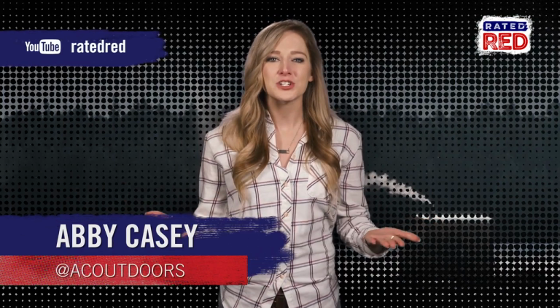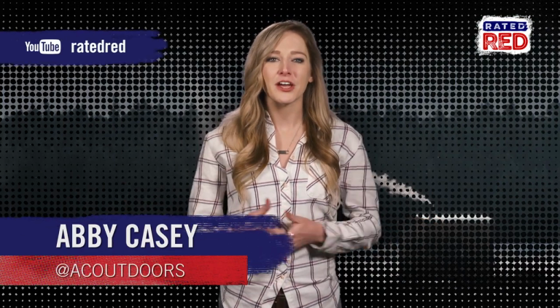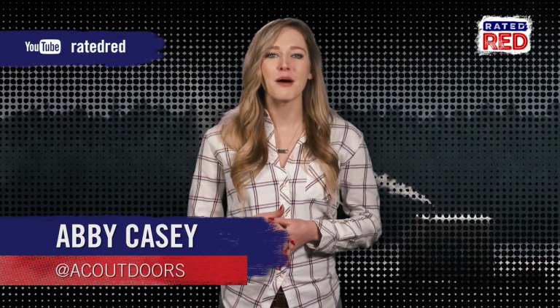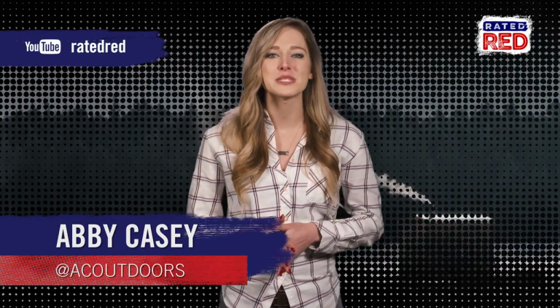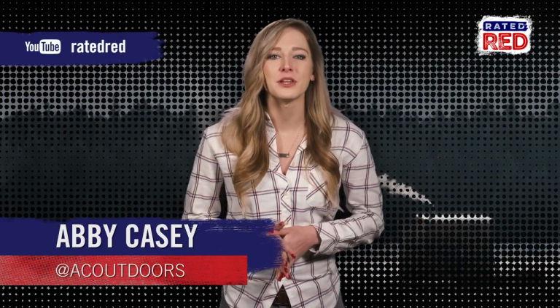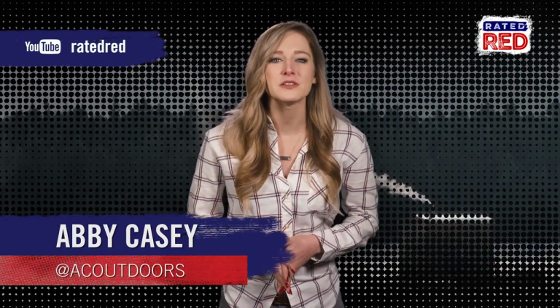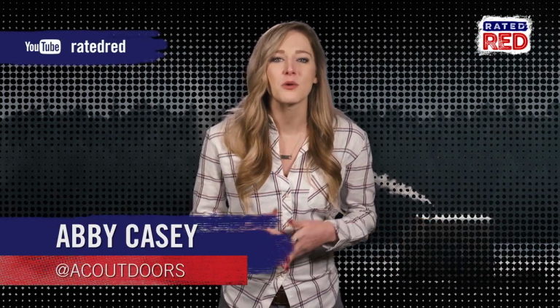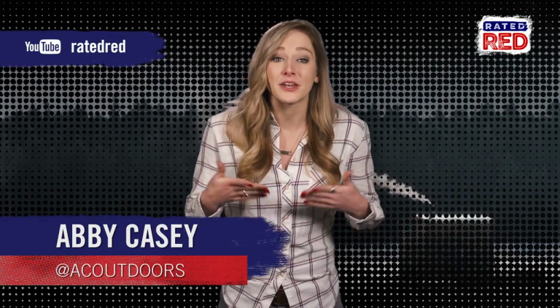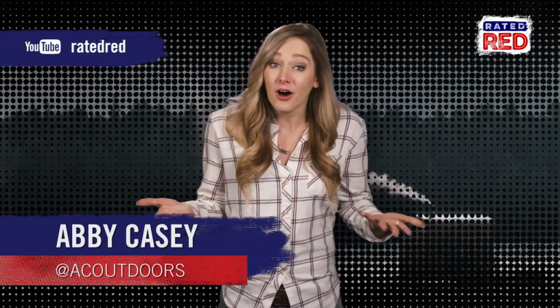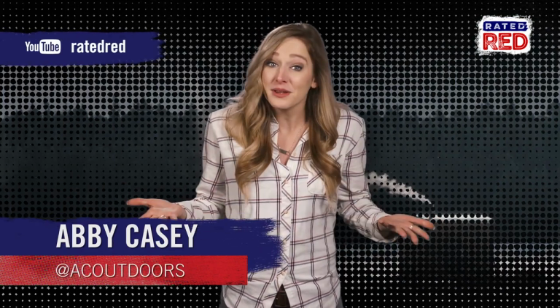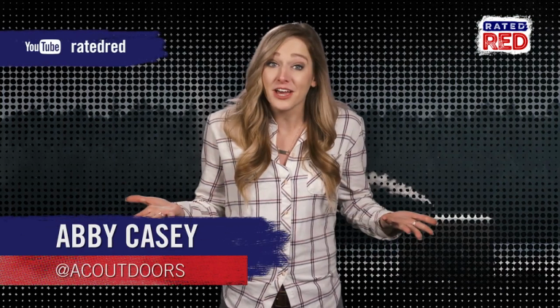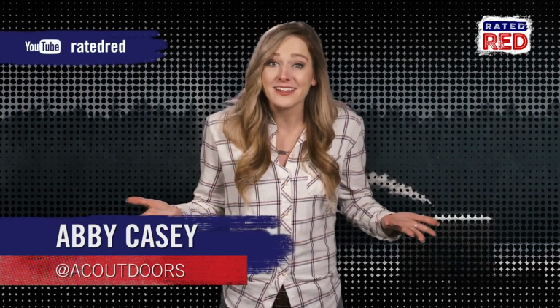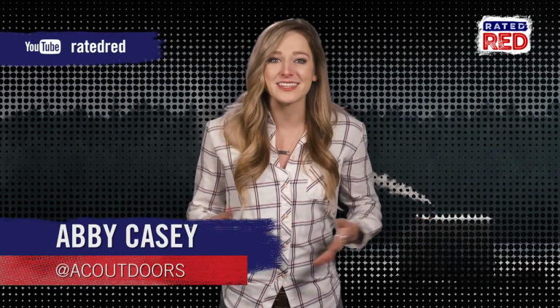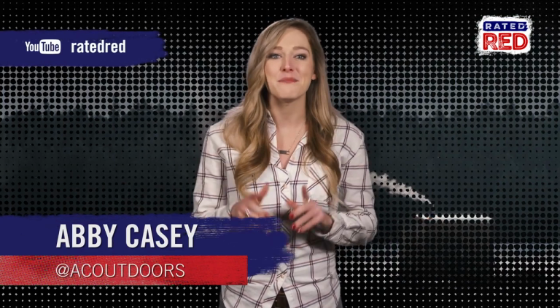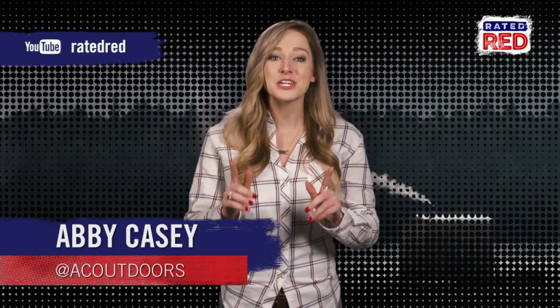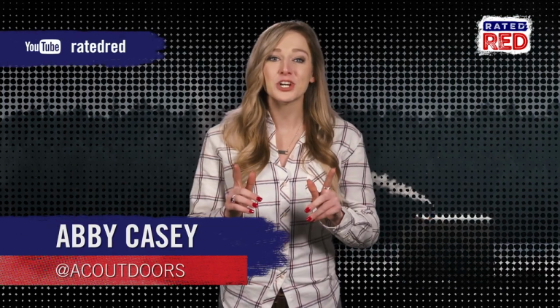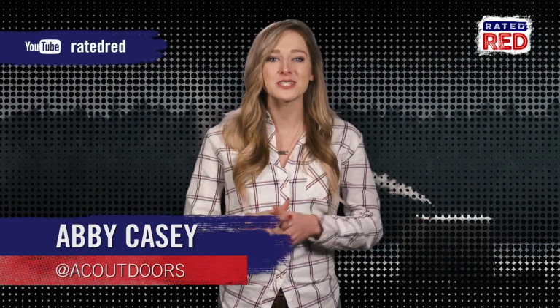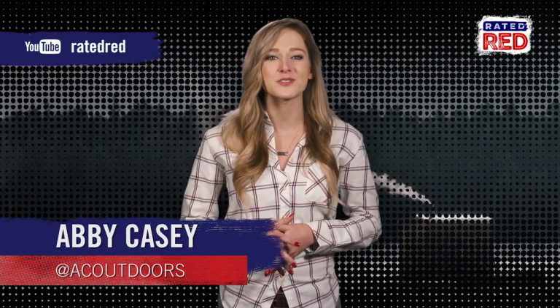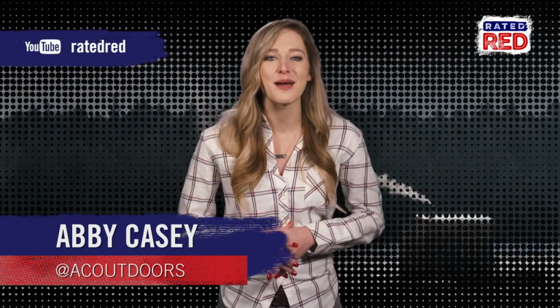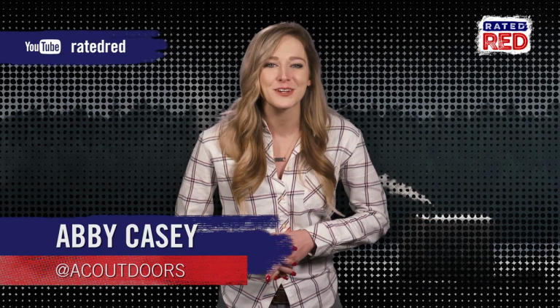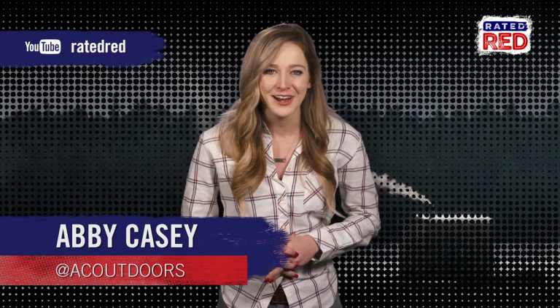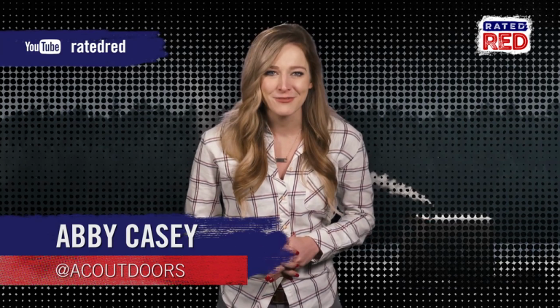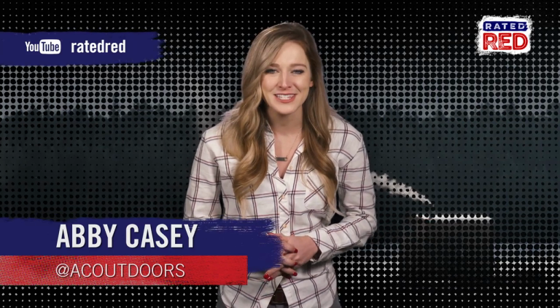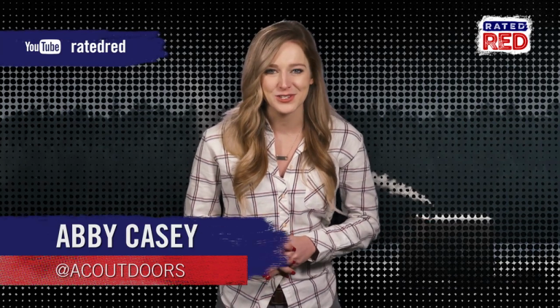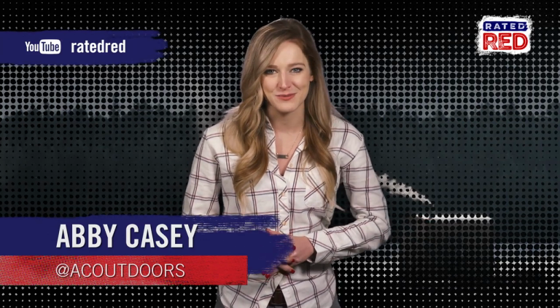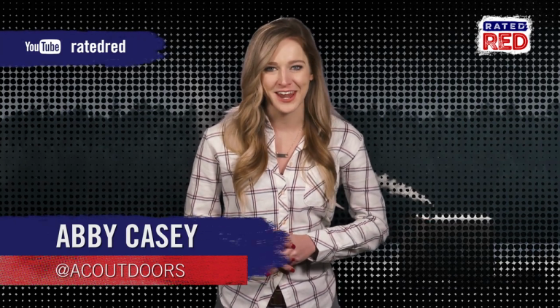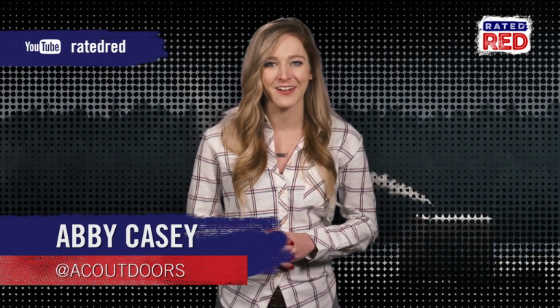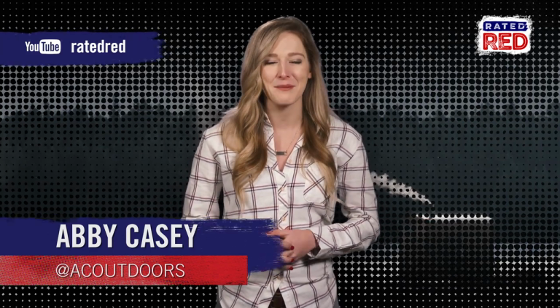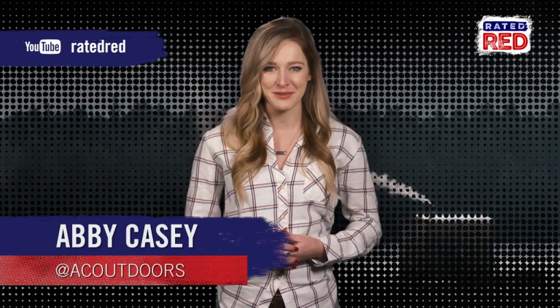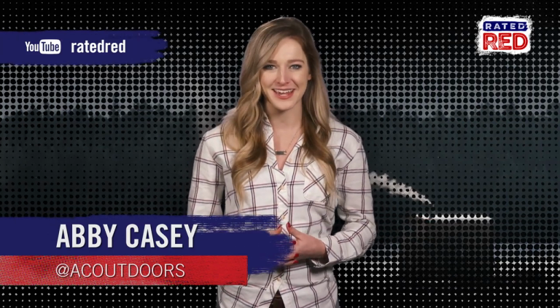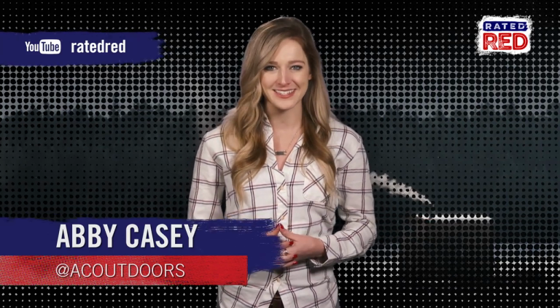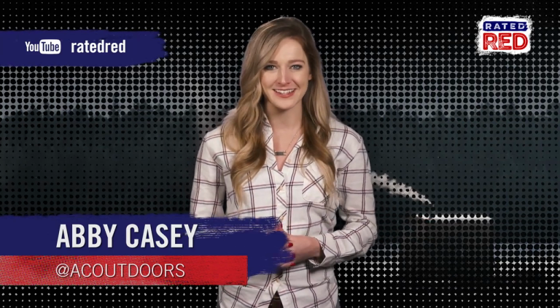Do you have a custom ice fishing house? Share your pictures in the comments below so we can all be jealous, and be sure to subscribe to the Rated Red YouTube channel. I'm Abby Casey.